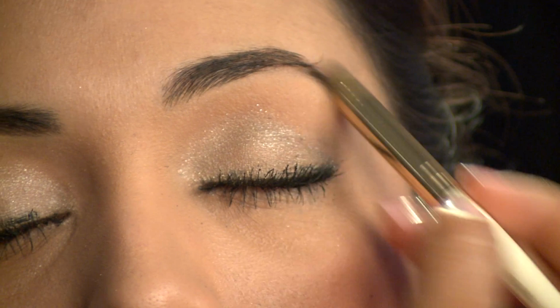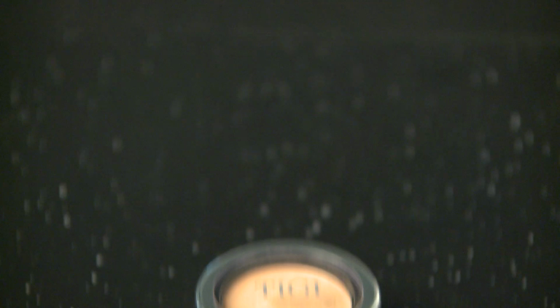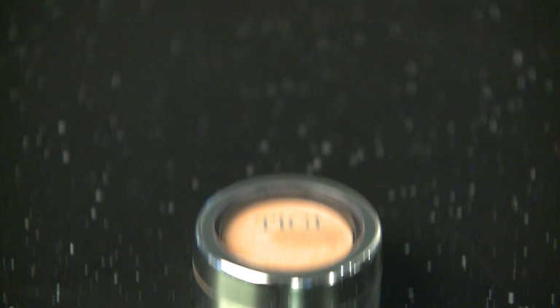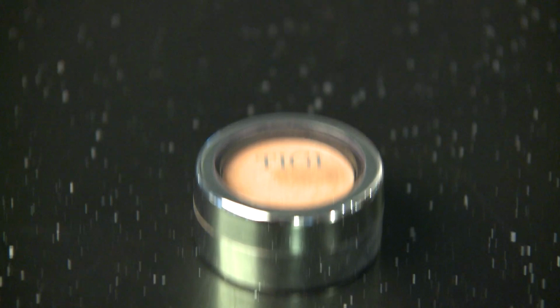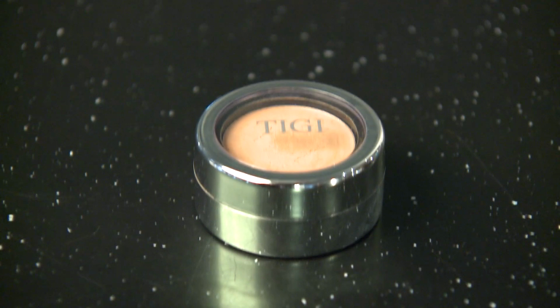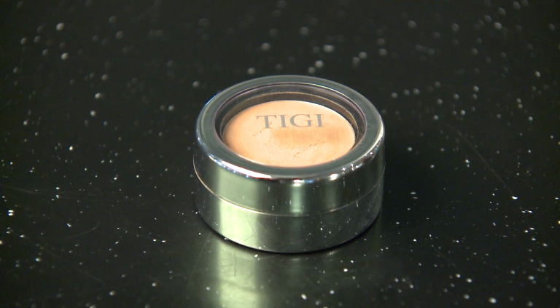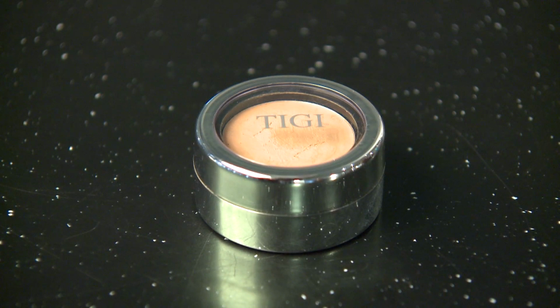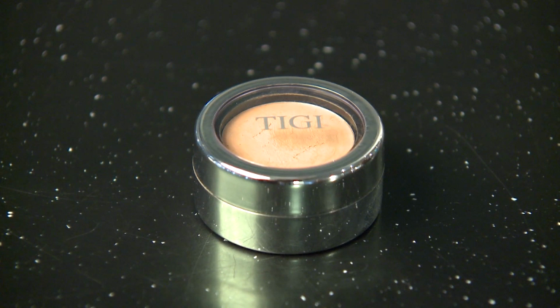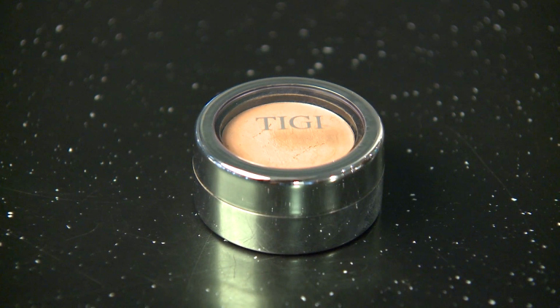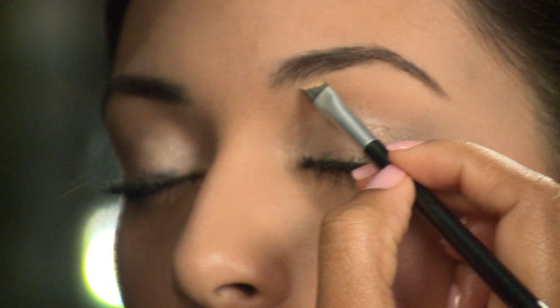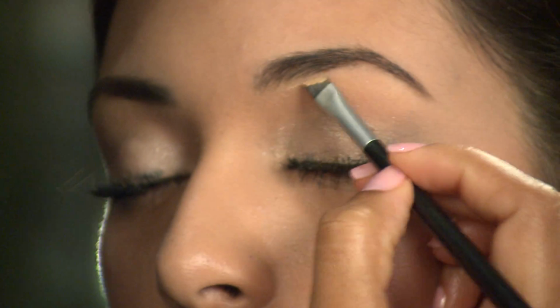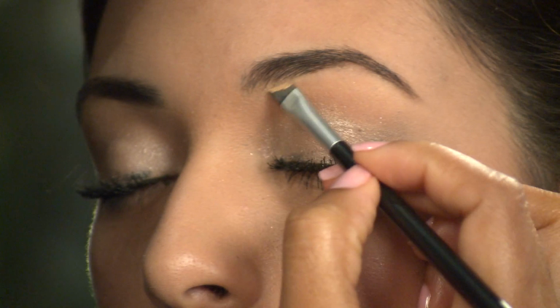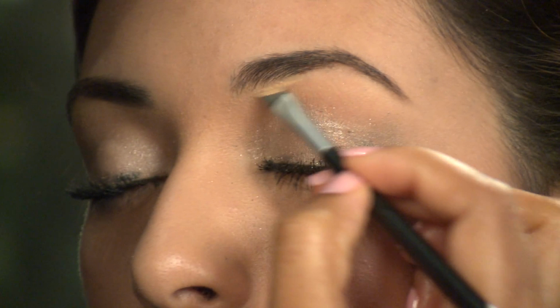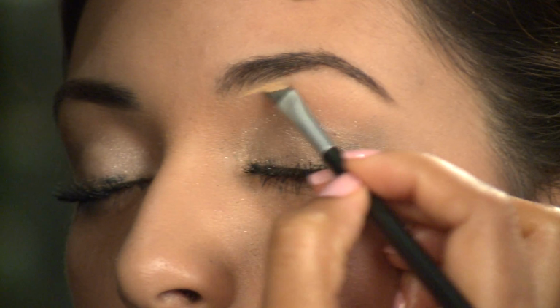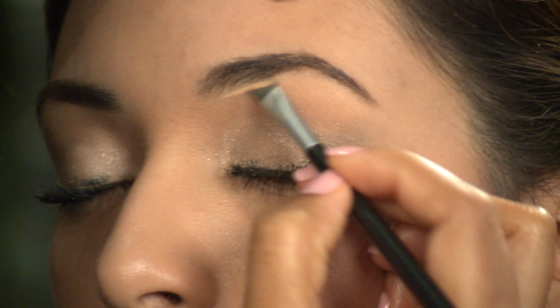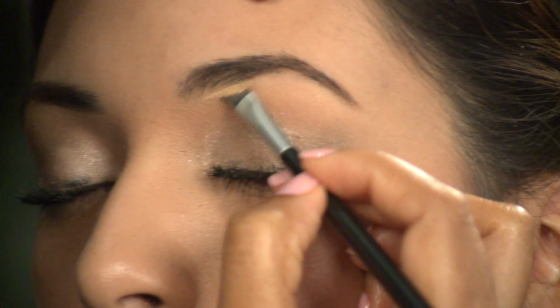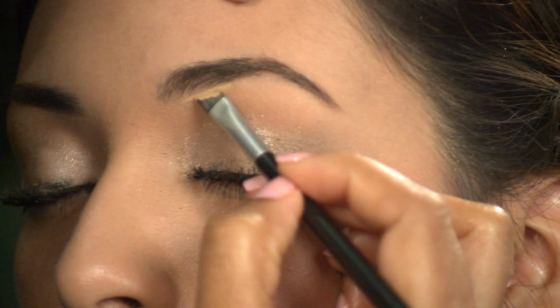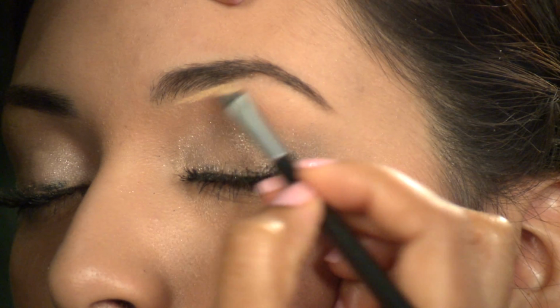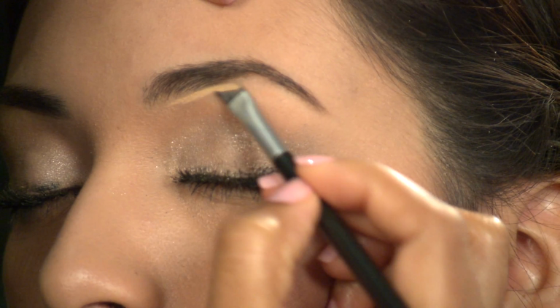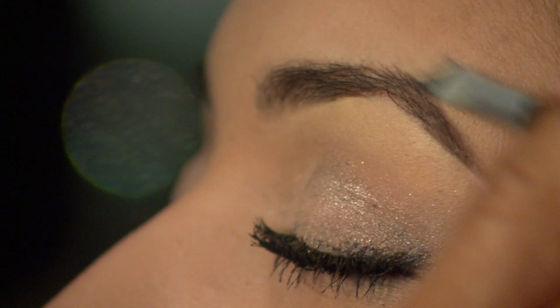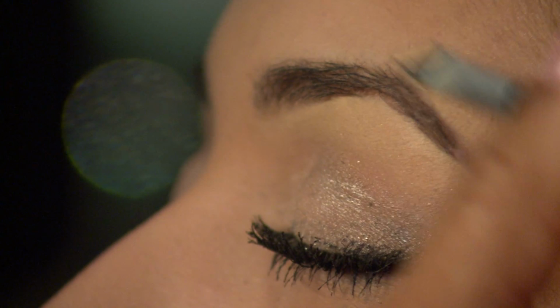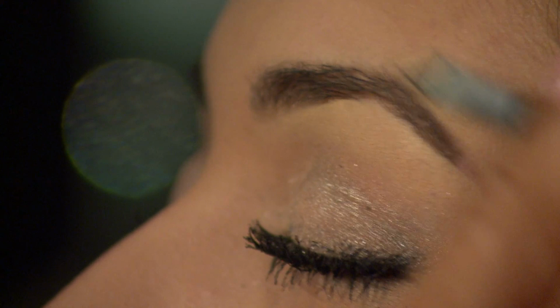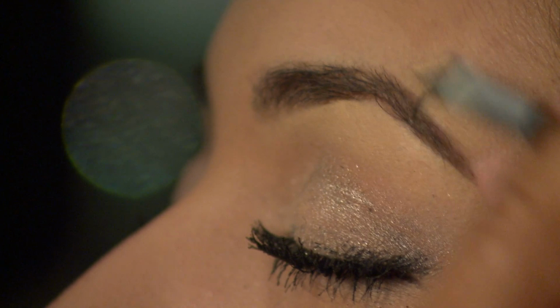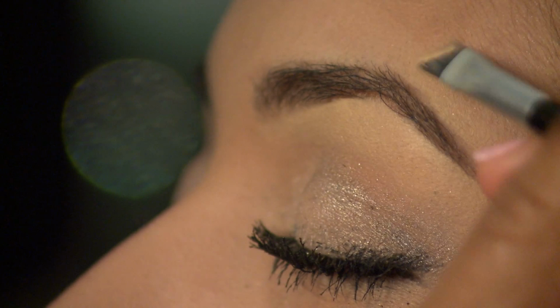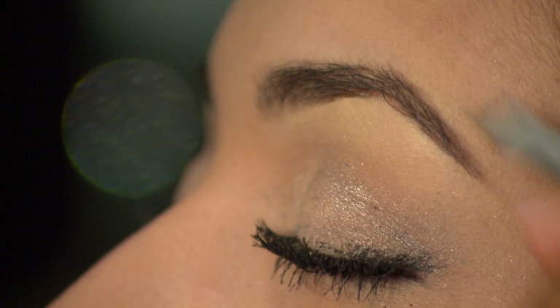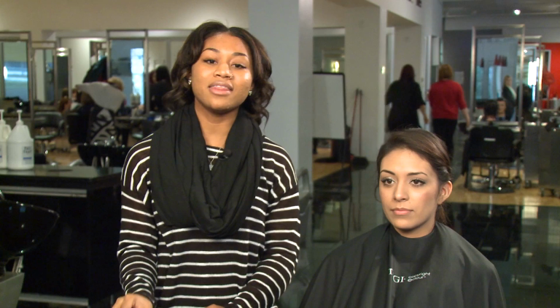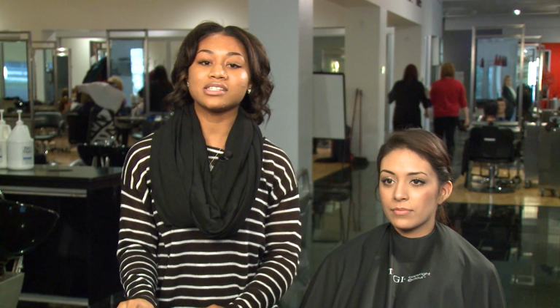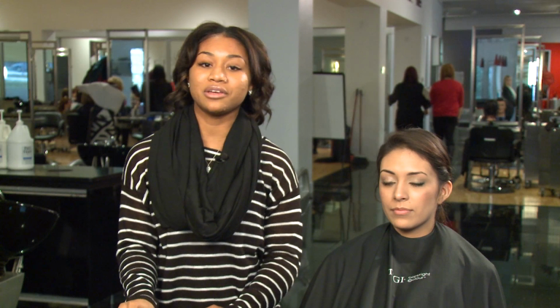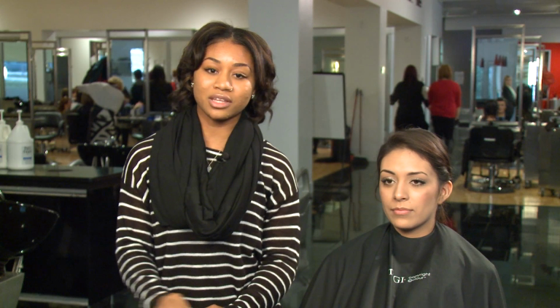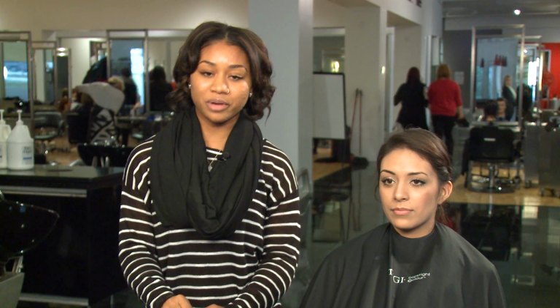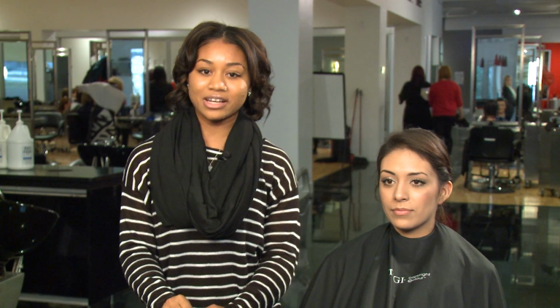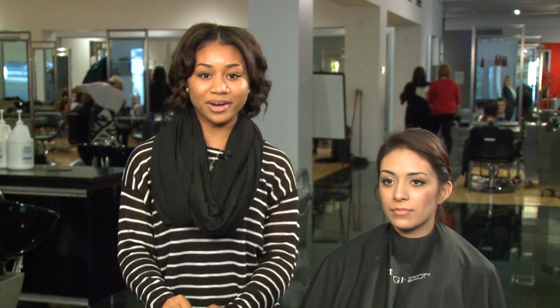Finally, using the medium-colored concealer, I'm going to go into her eyebrow and clean up any spots that I've missed. And that's how you'll get the perfect eyebrow.